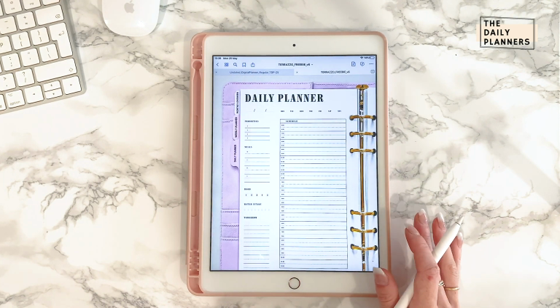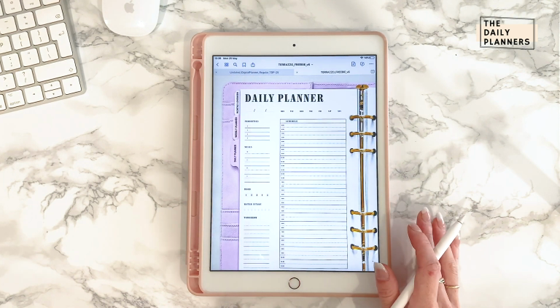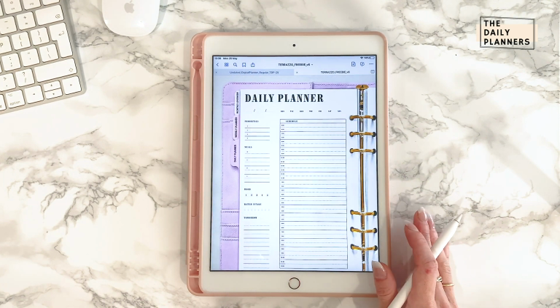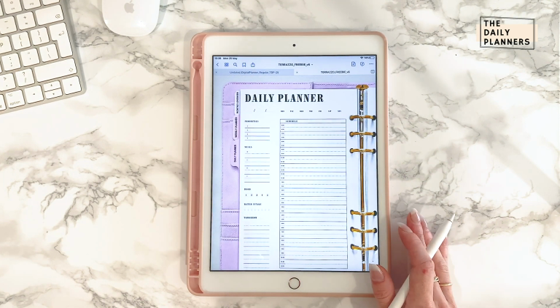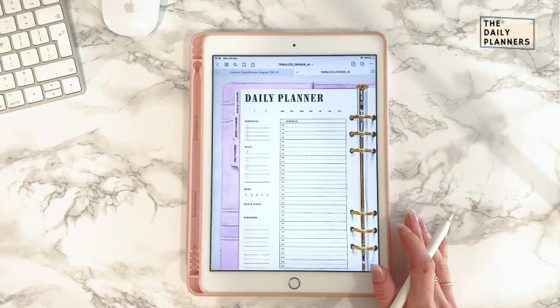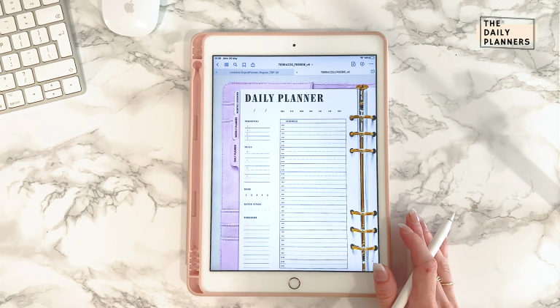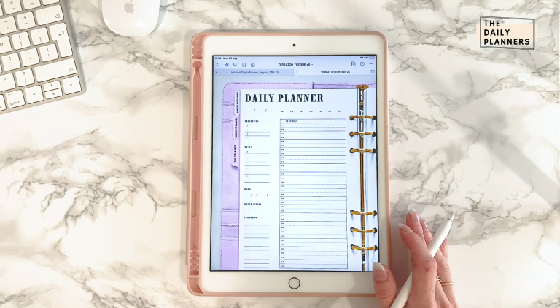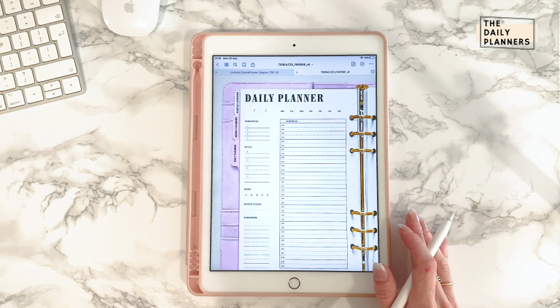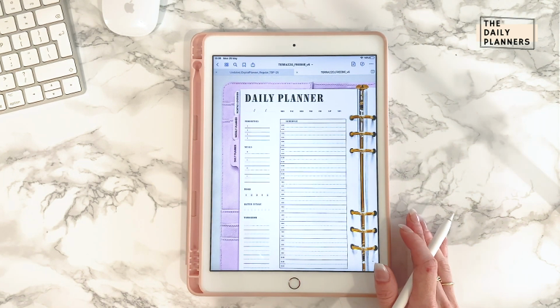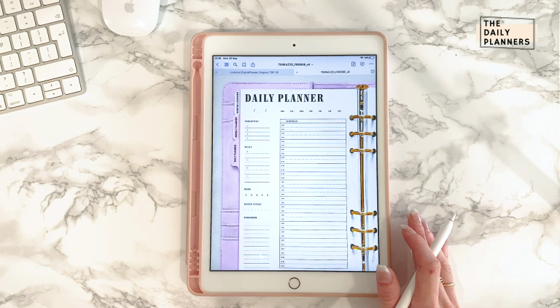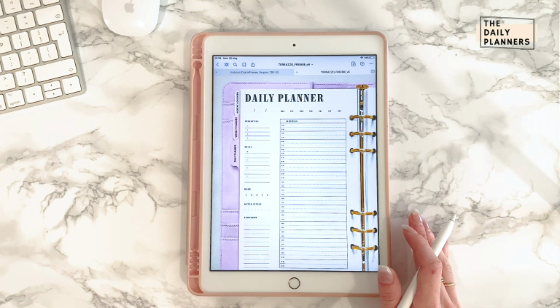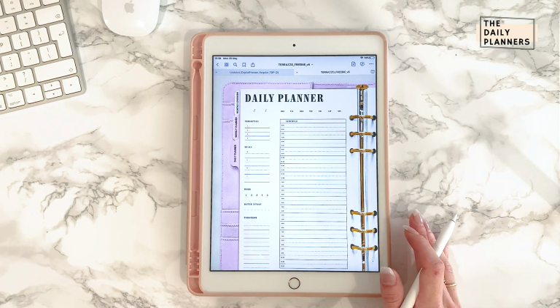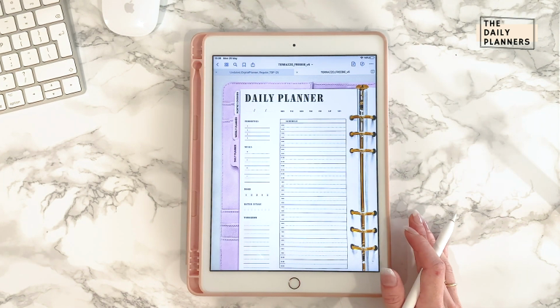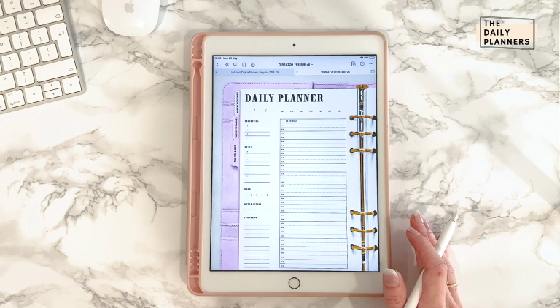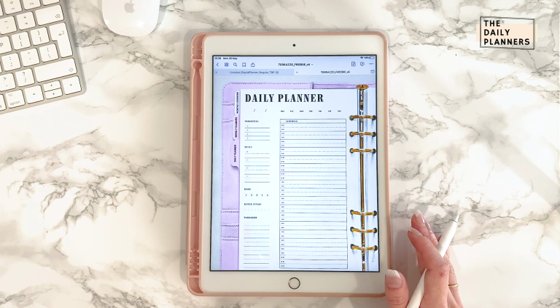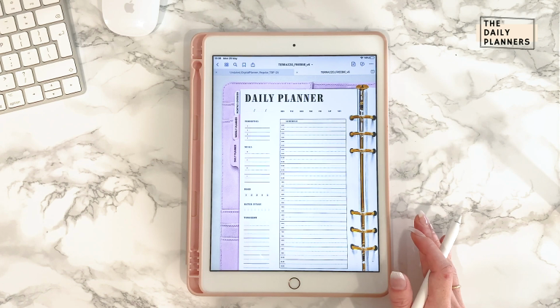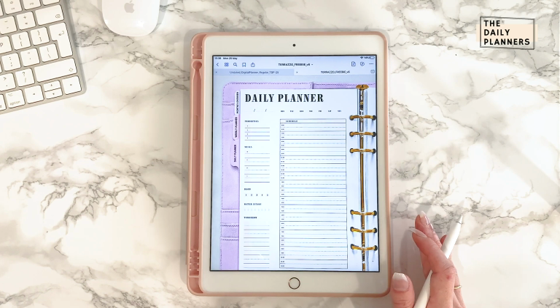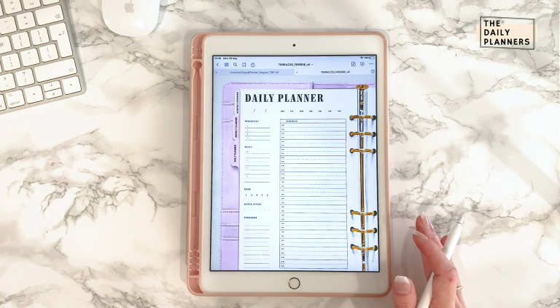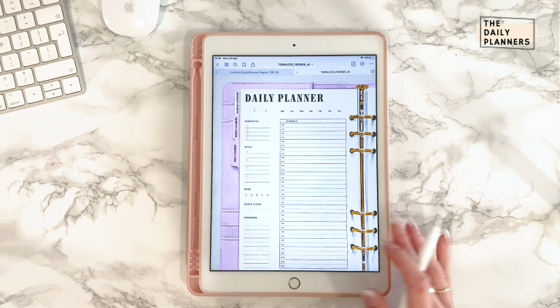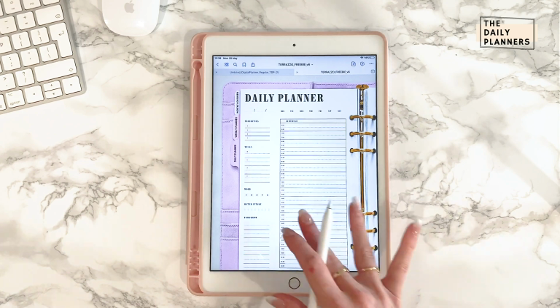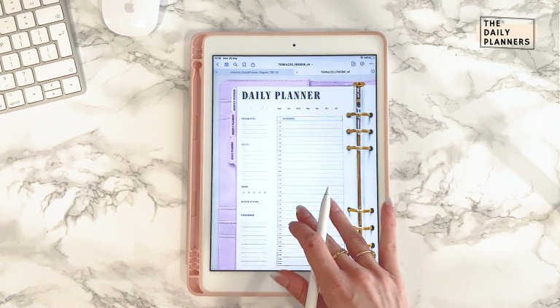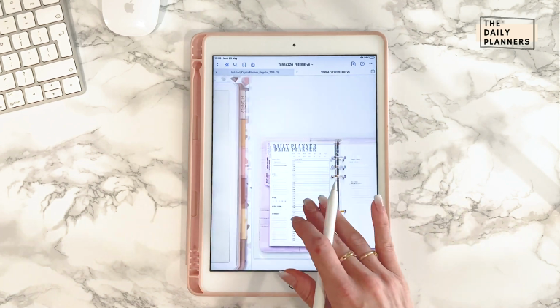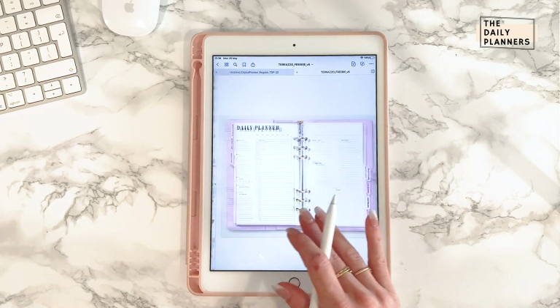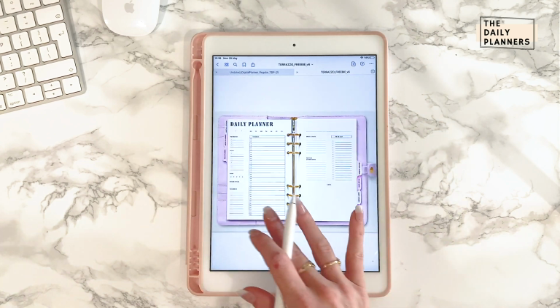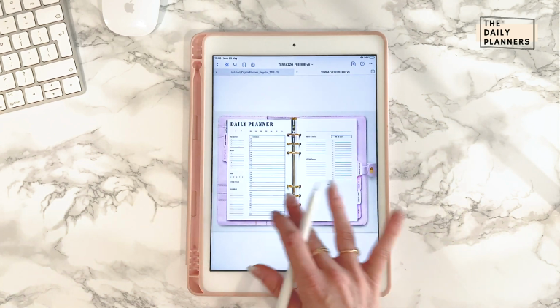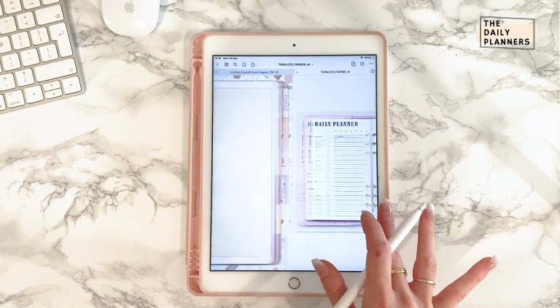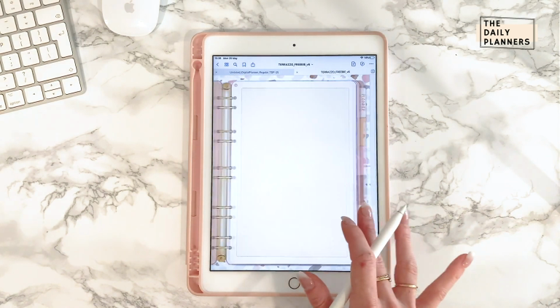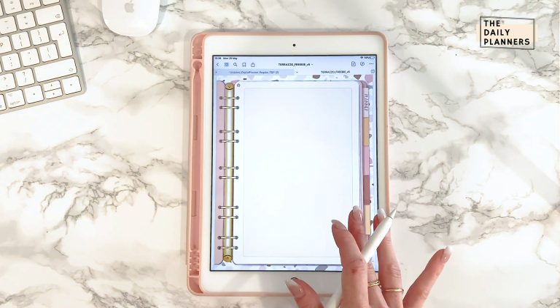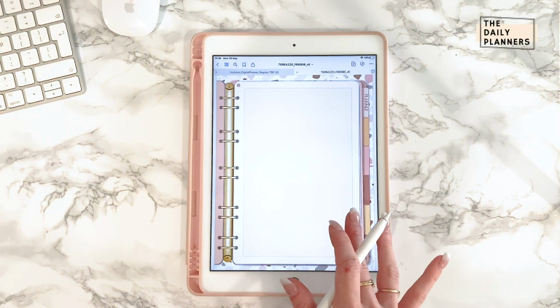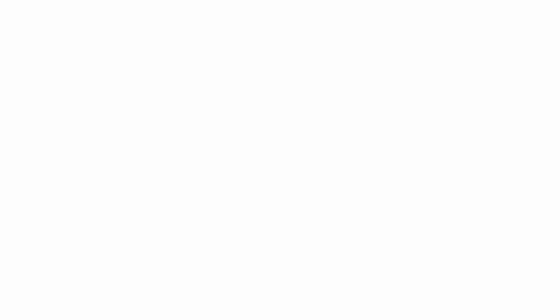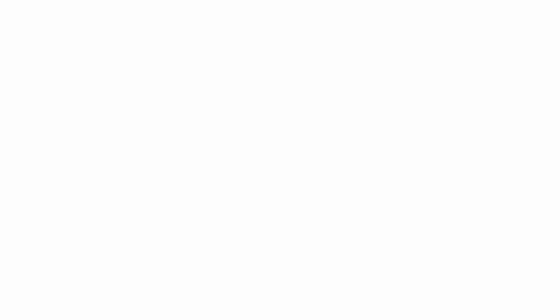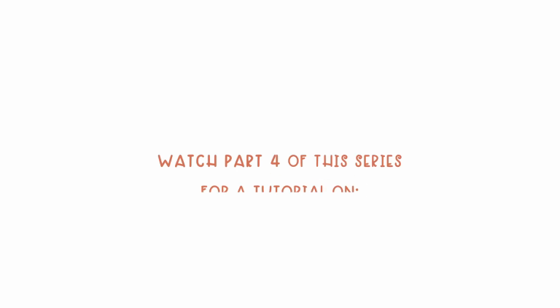Make sure to watch part four to see a fun trick I use with split view on my iPad.